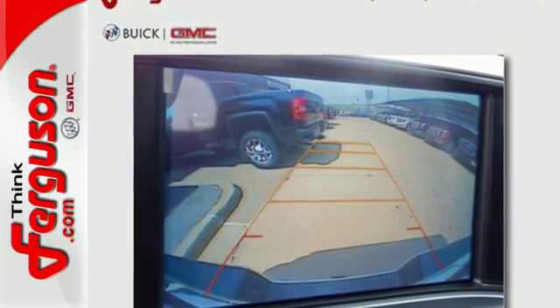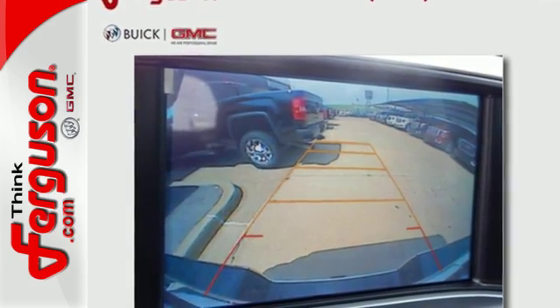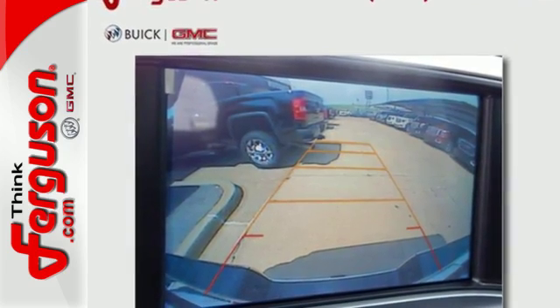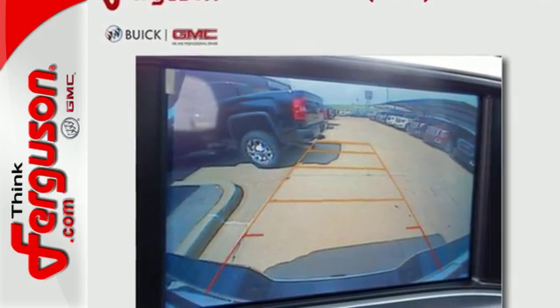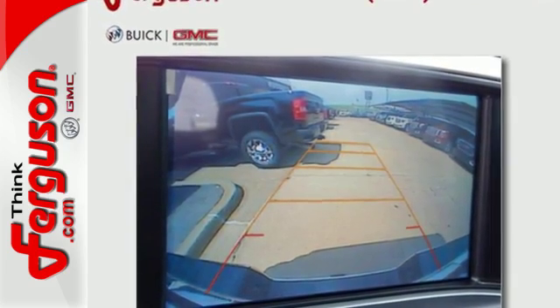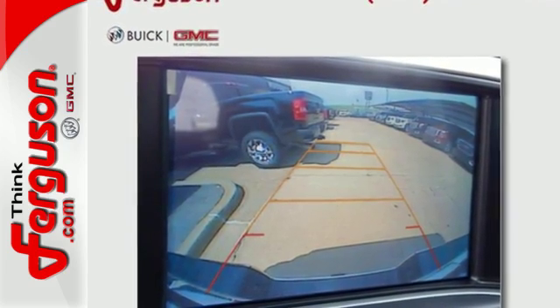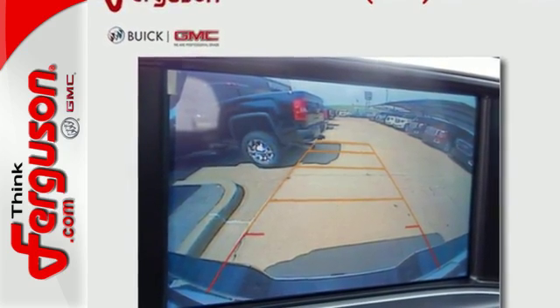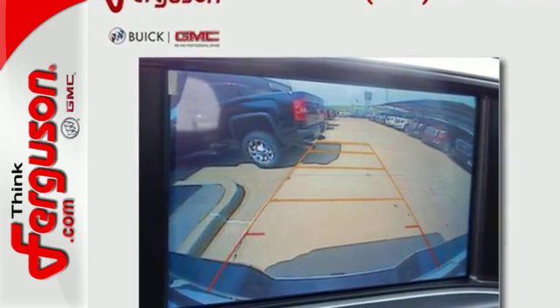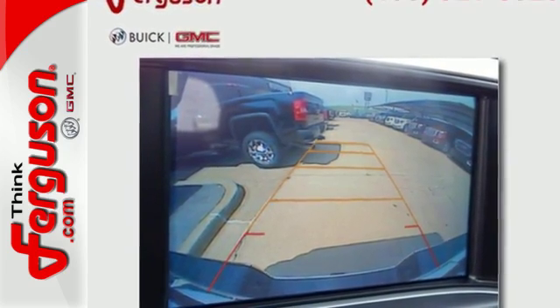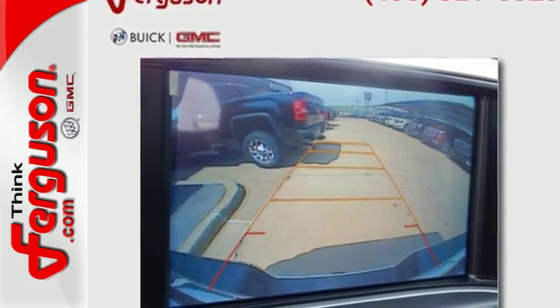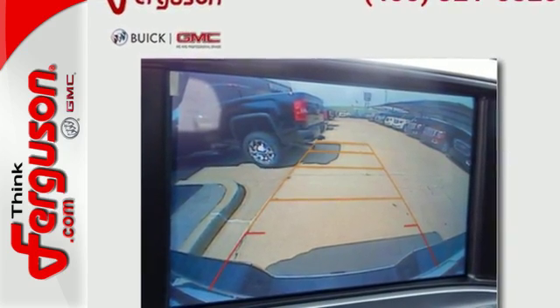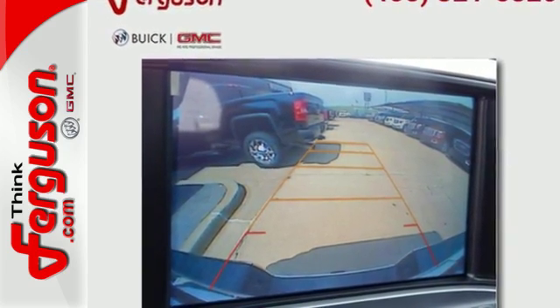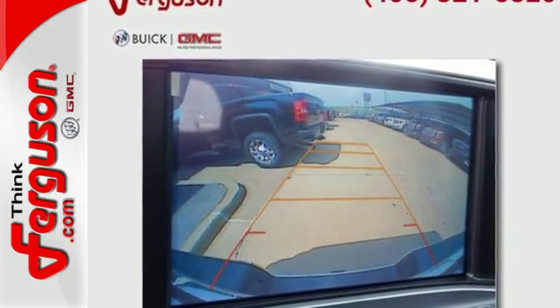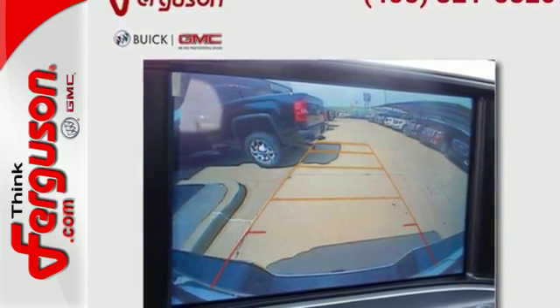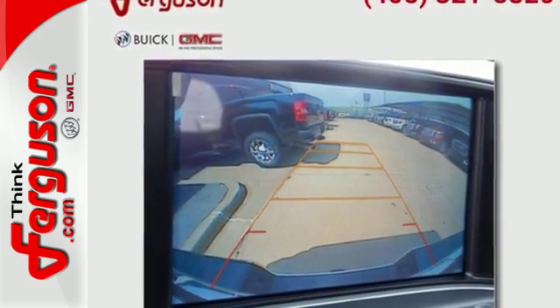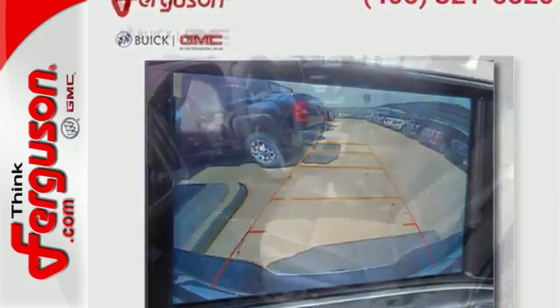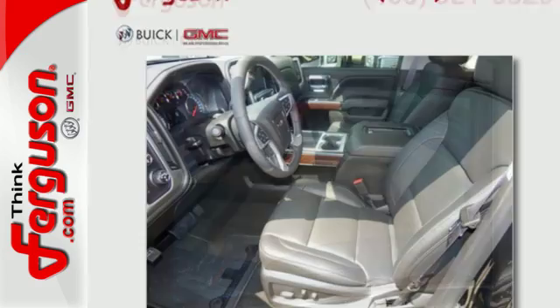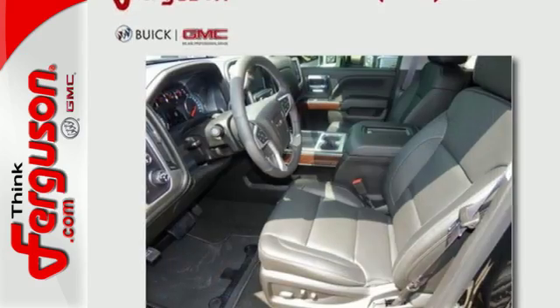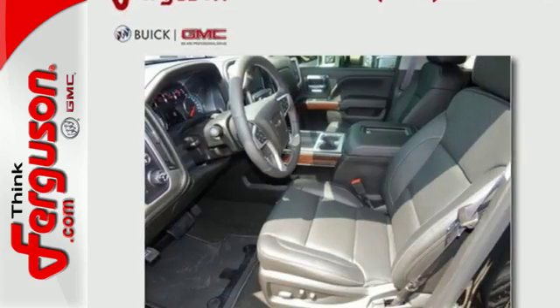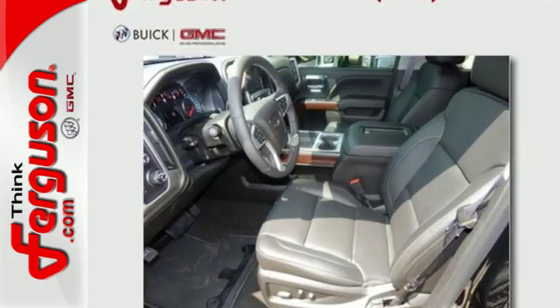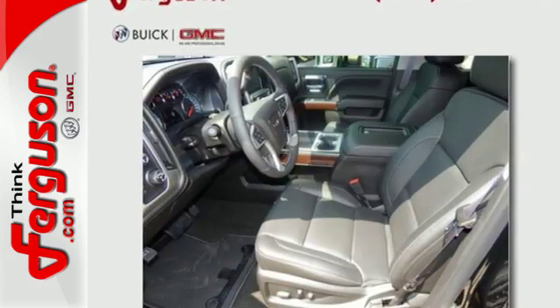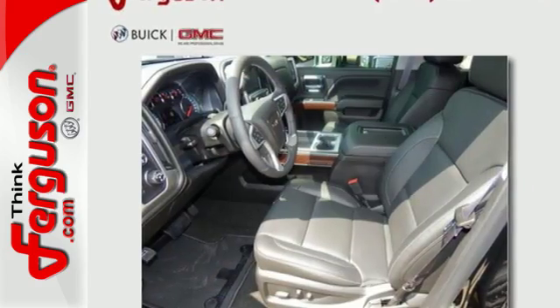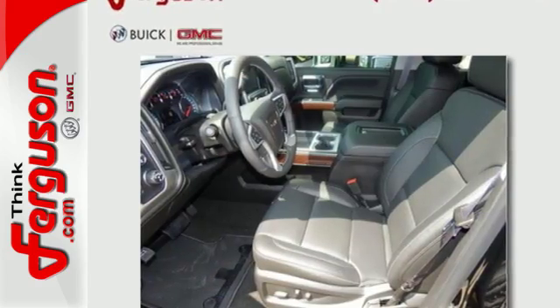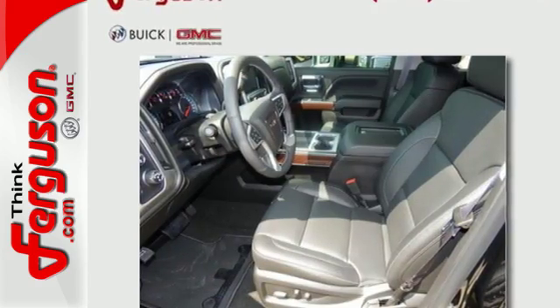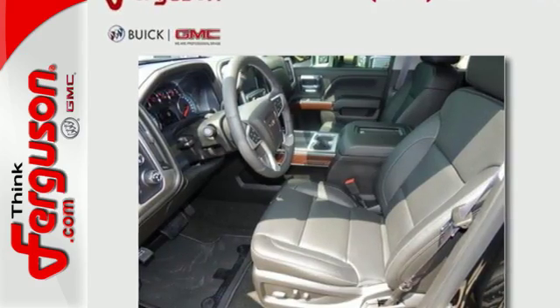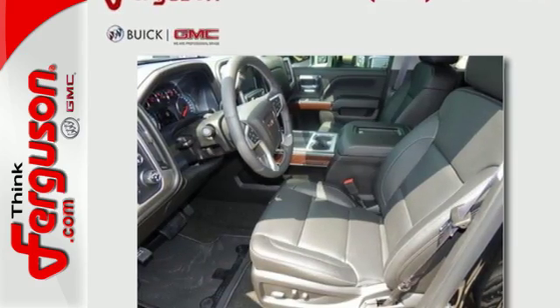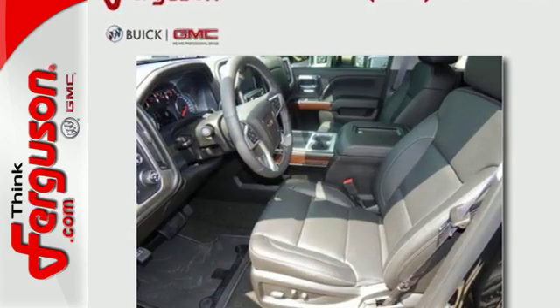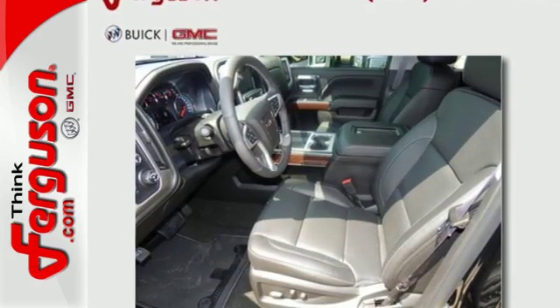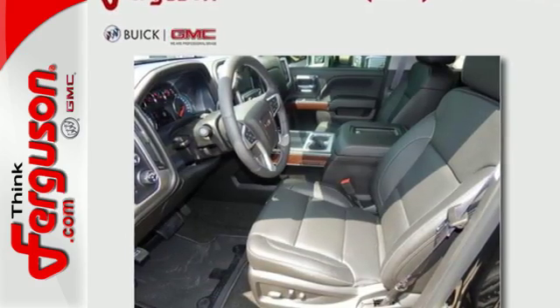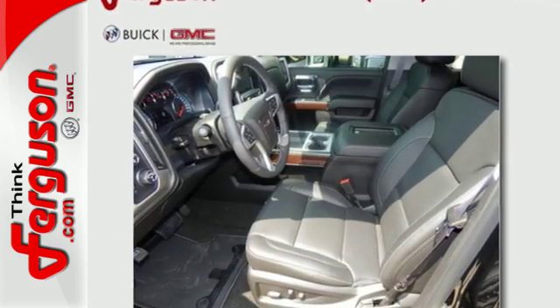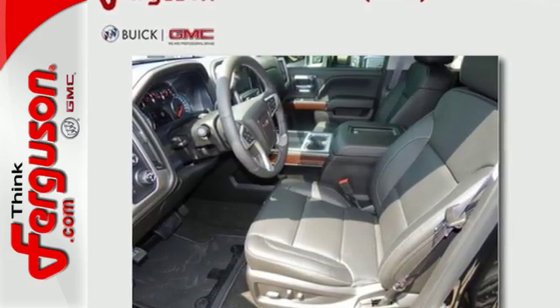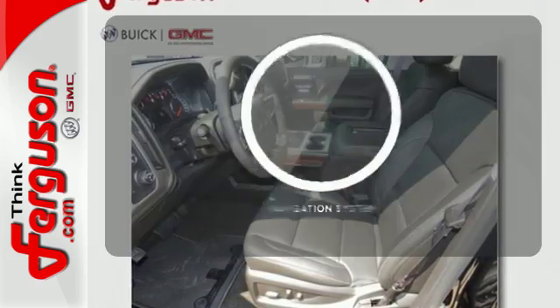Use the corner step rear bumper to easily load up the bed, then secure your cargo with 8 total tie-down hooks with 4 movable upper tie-downs.